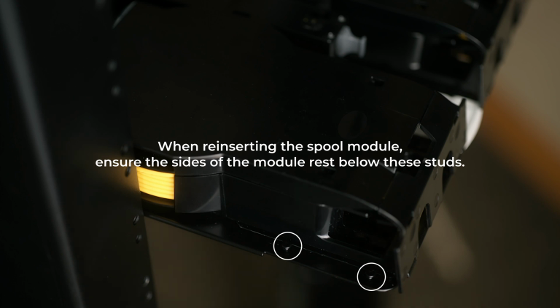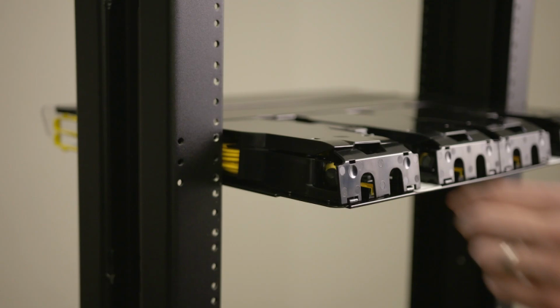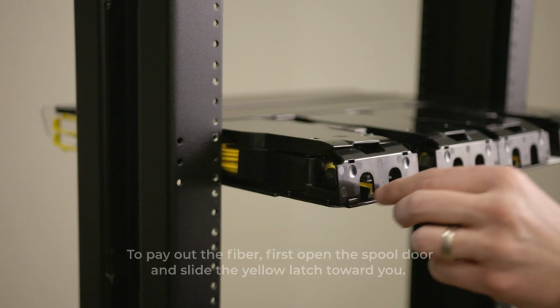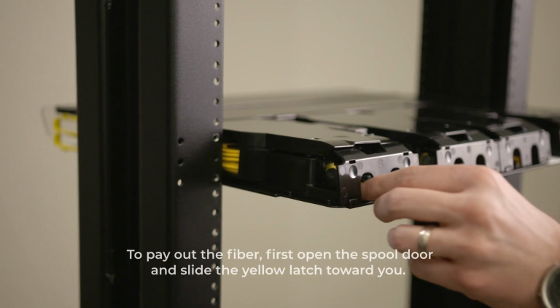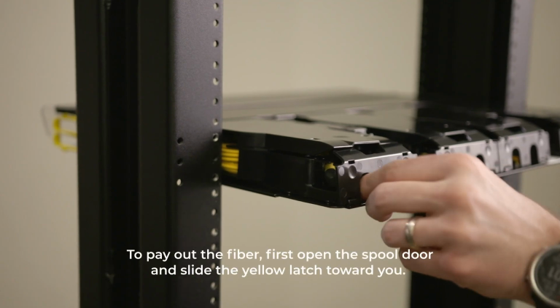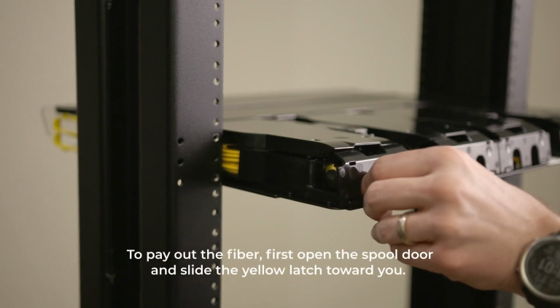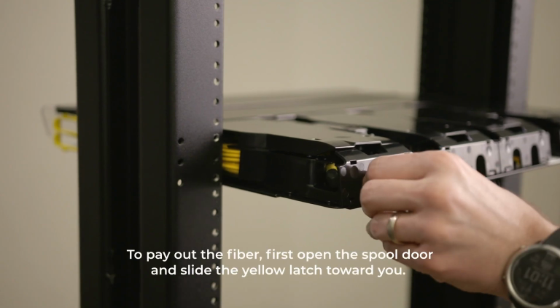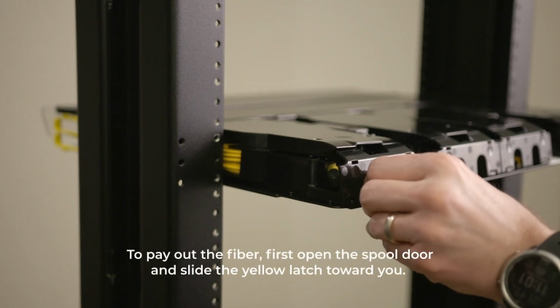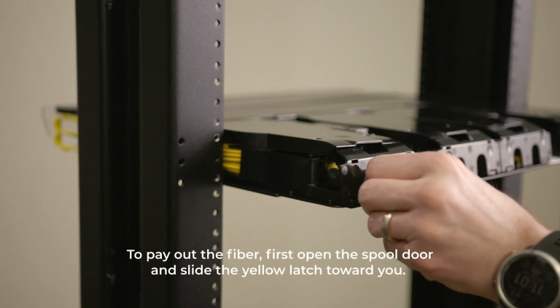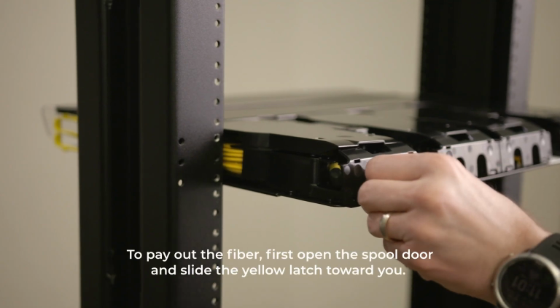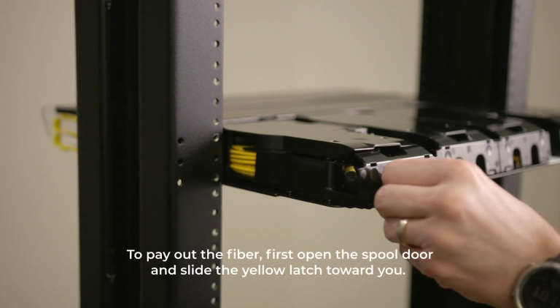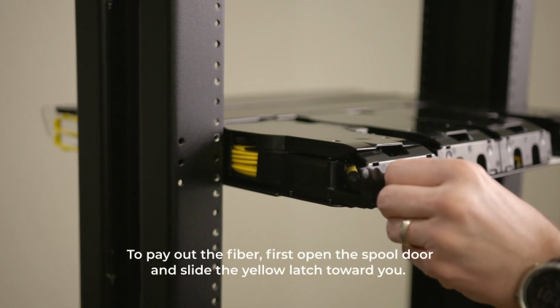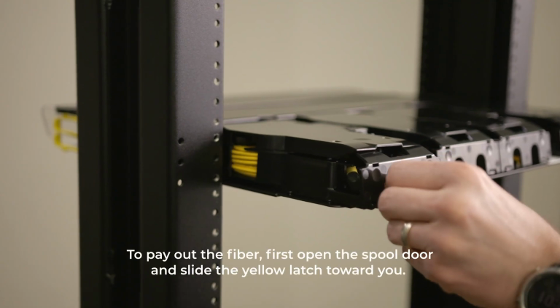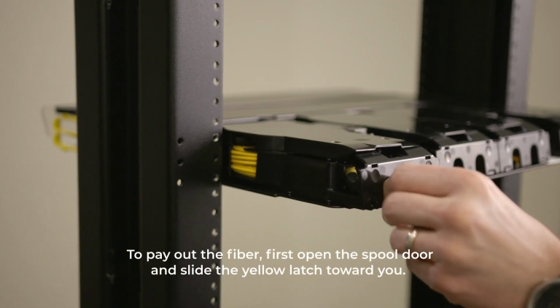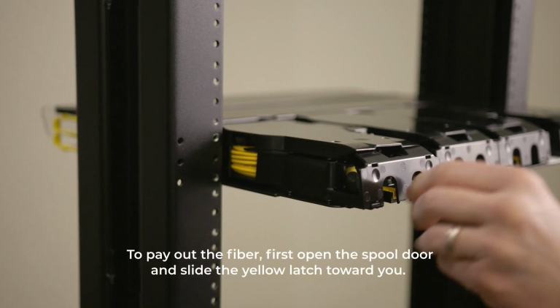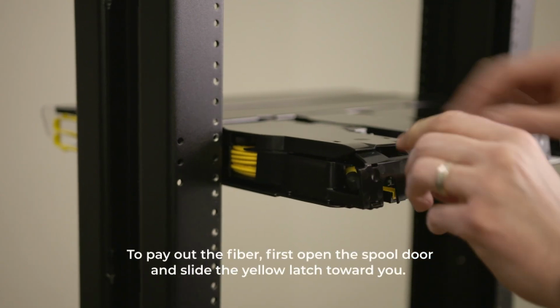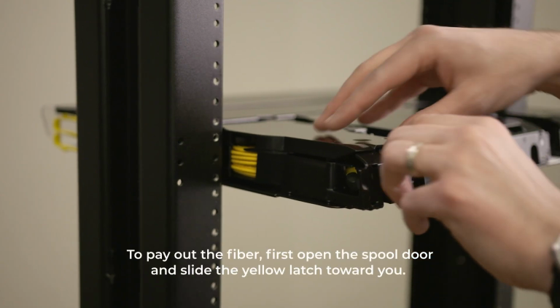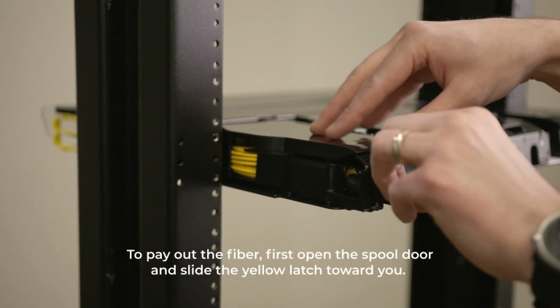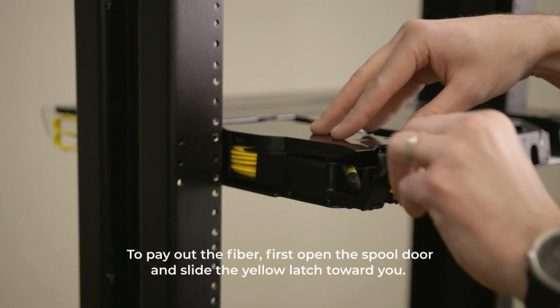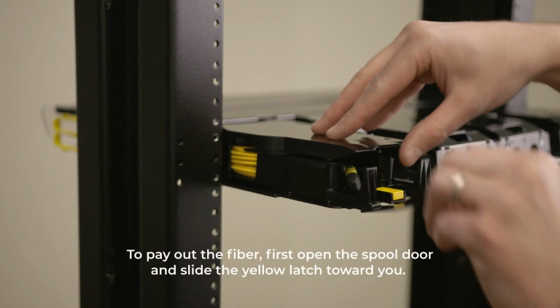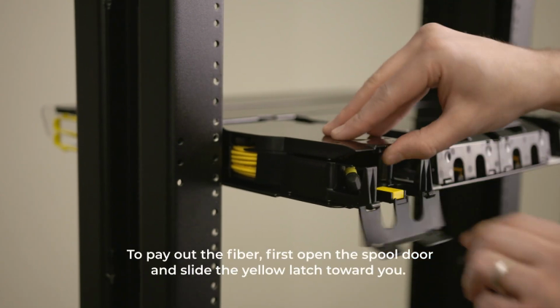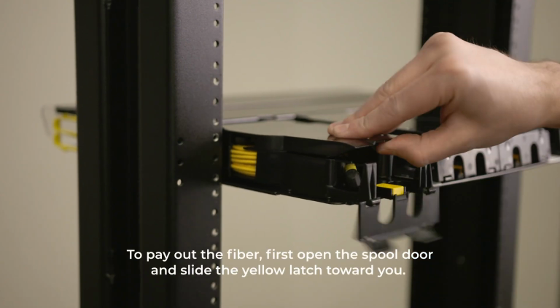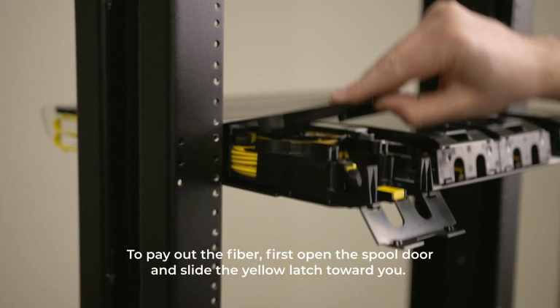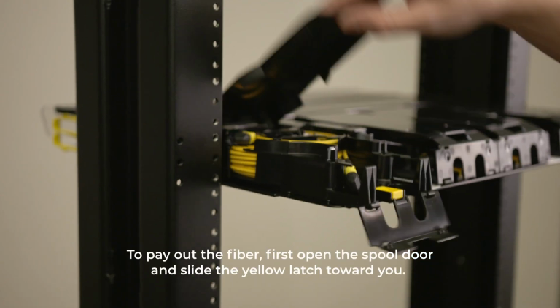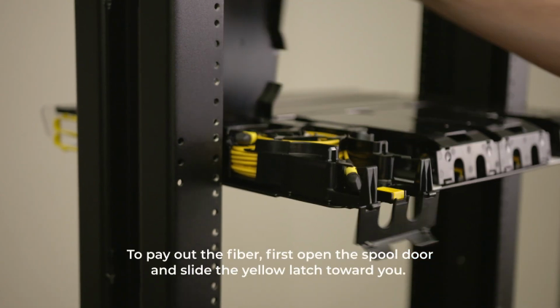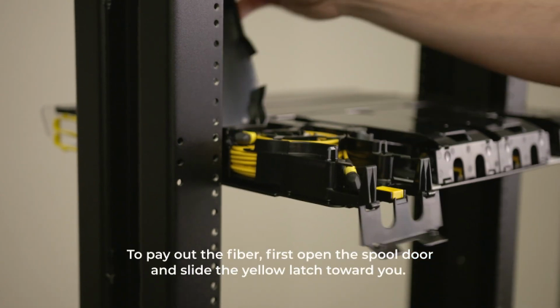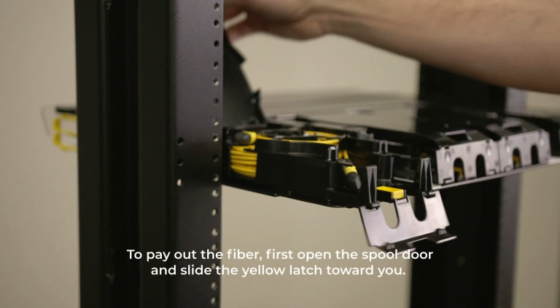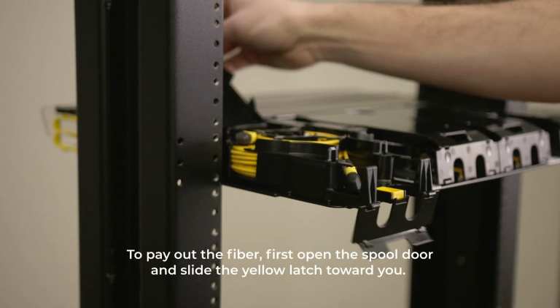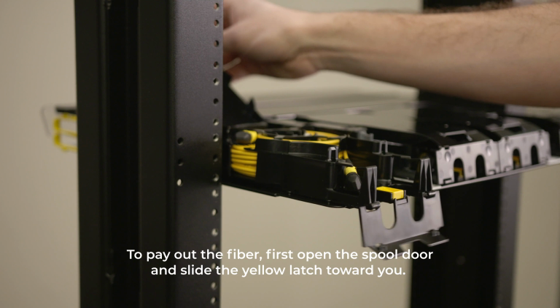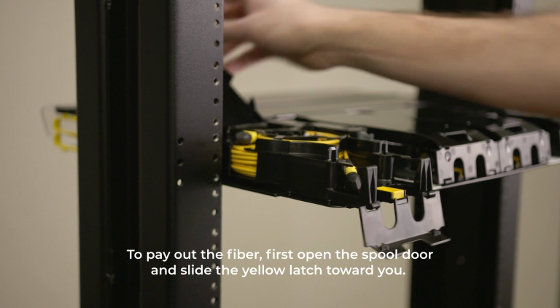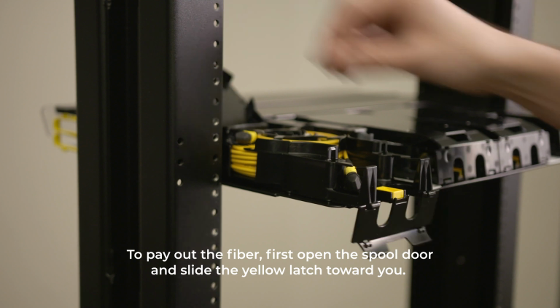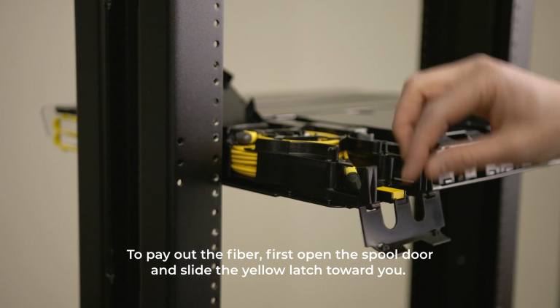To pay out the fiber, first open the spool door and slide the yellow latch toward you.